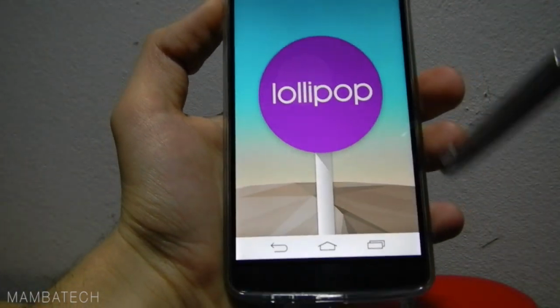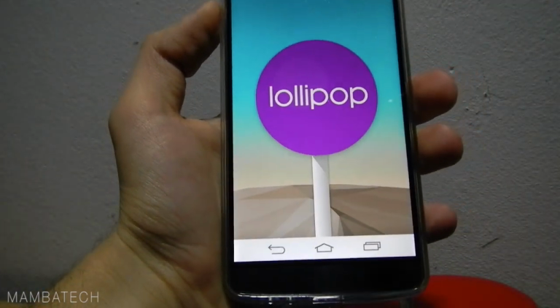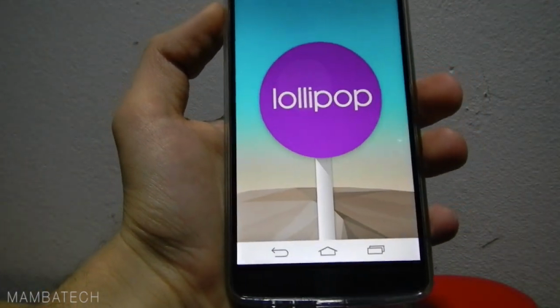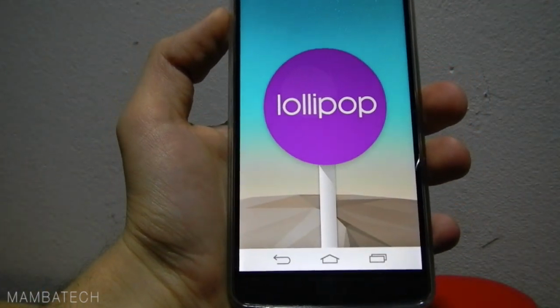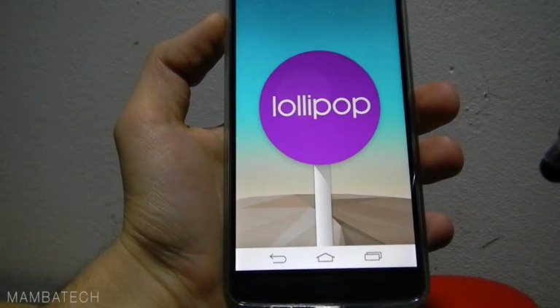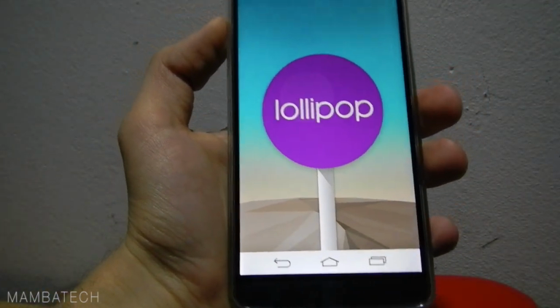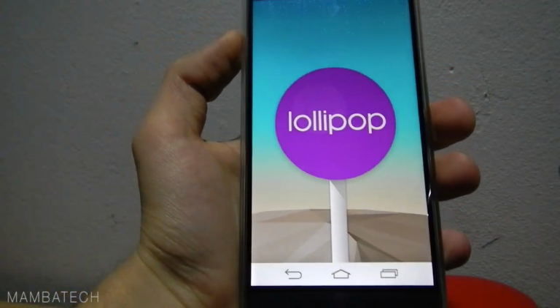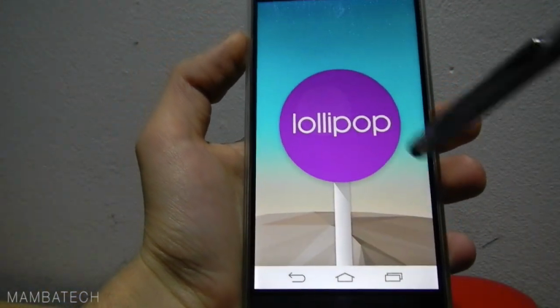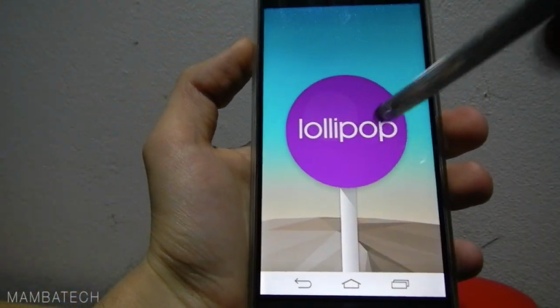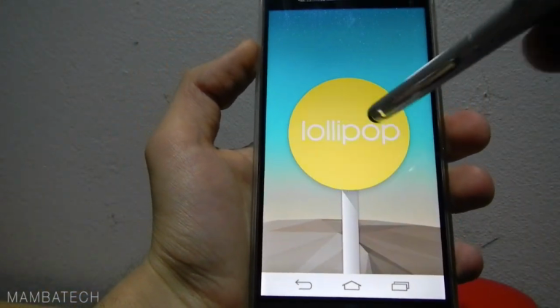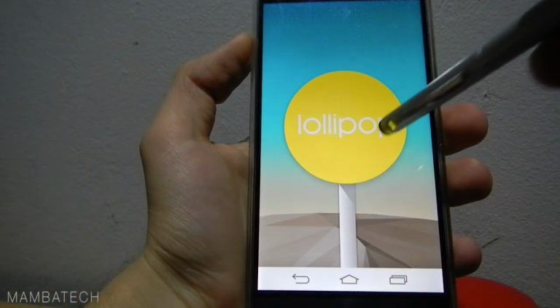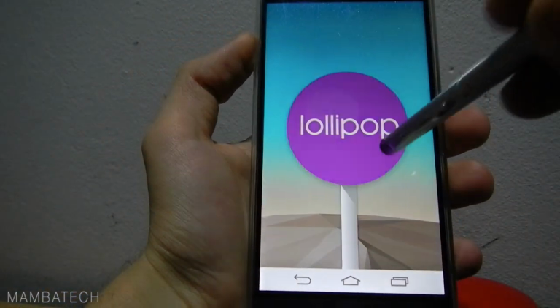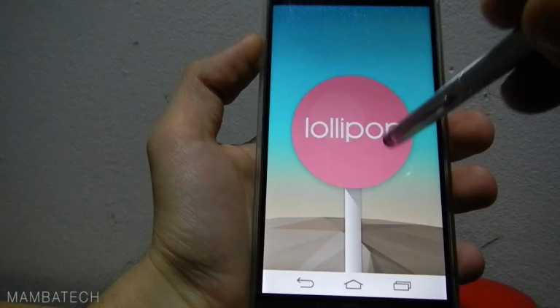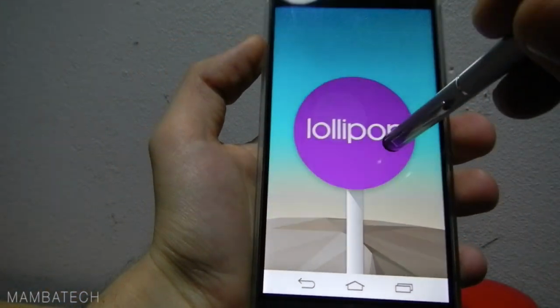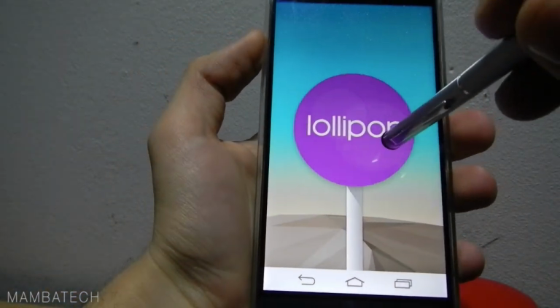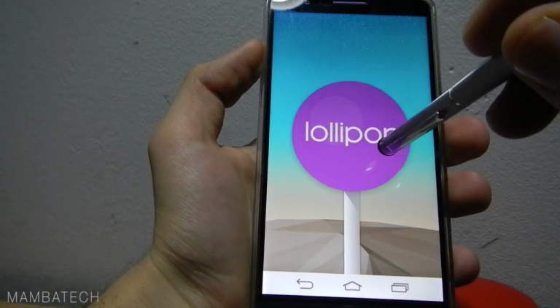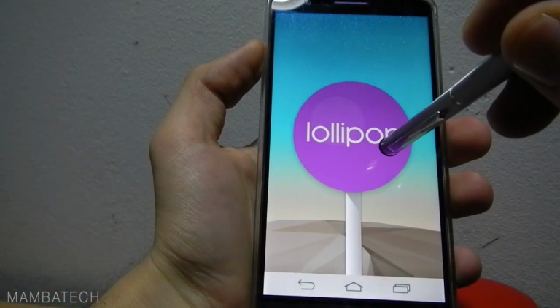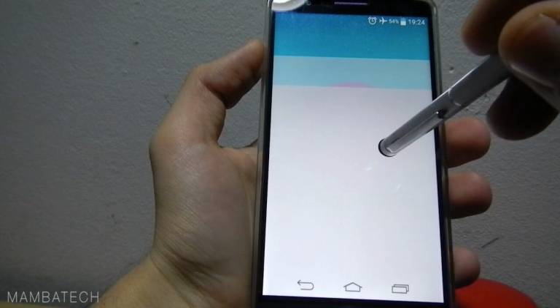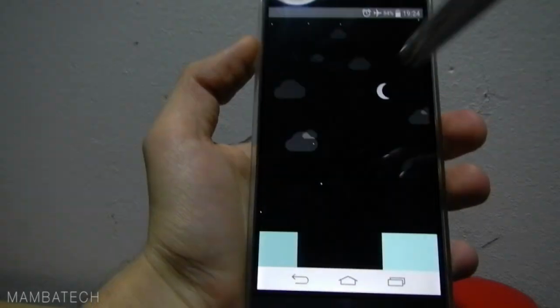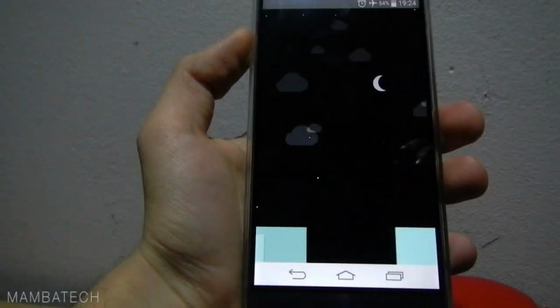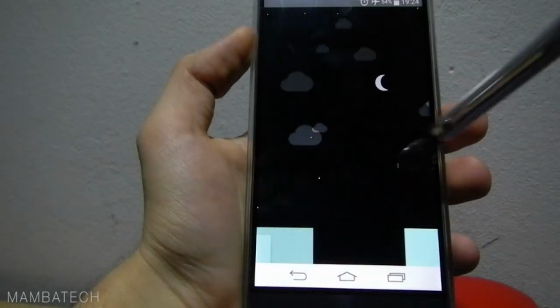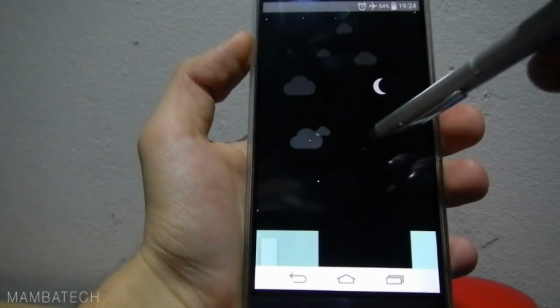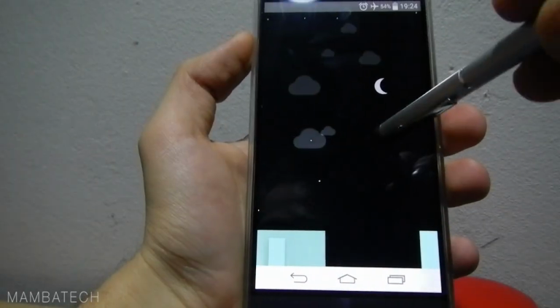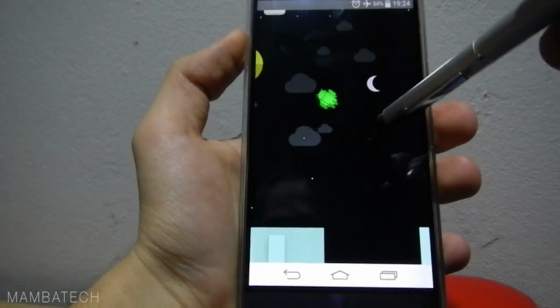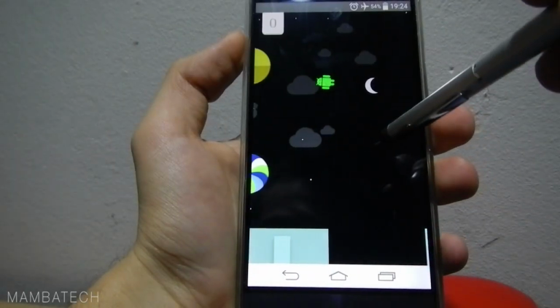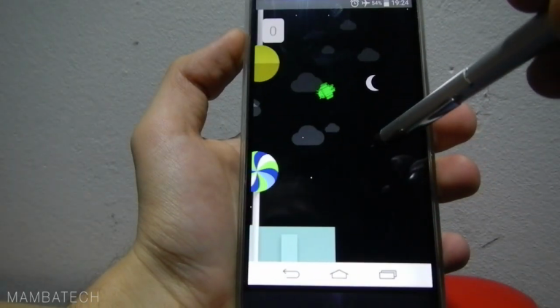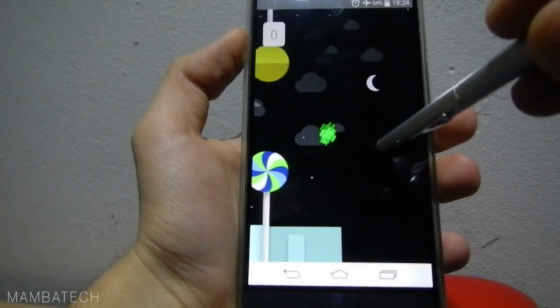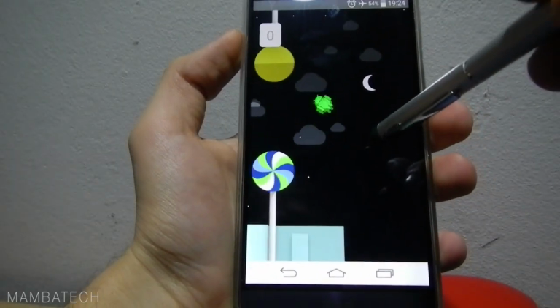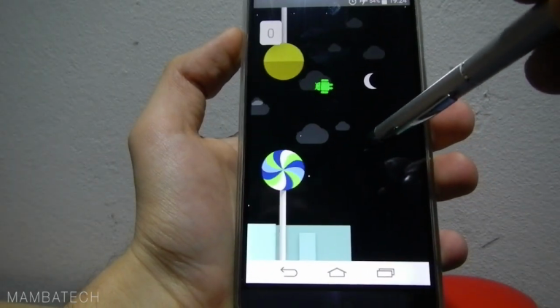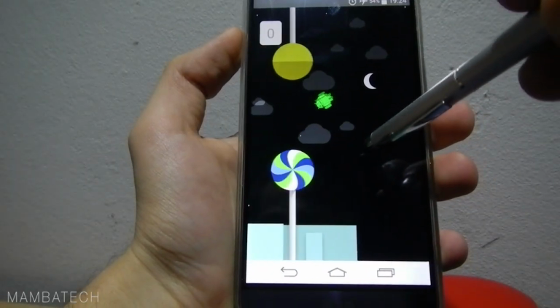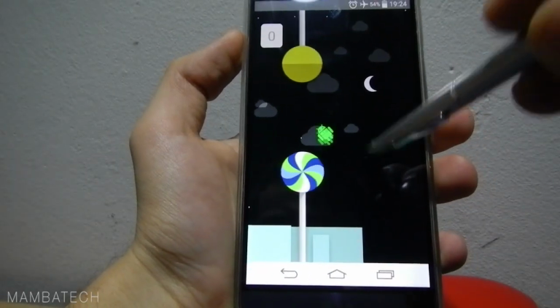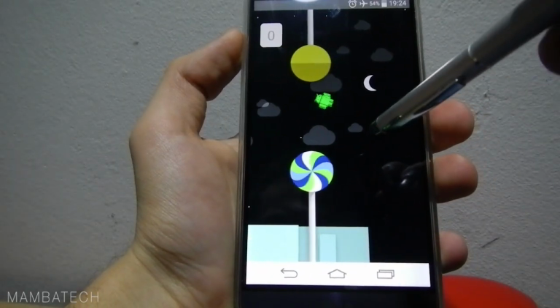That's how the version is called — Lollipop. Long press and you can play this game here.